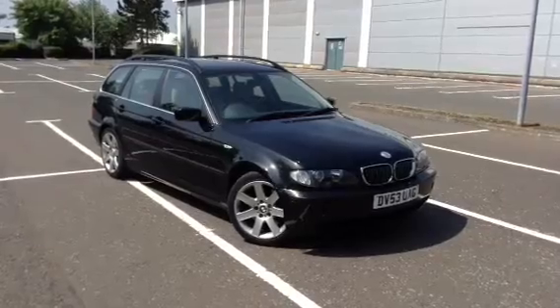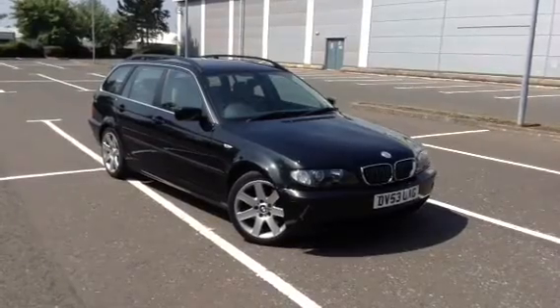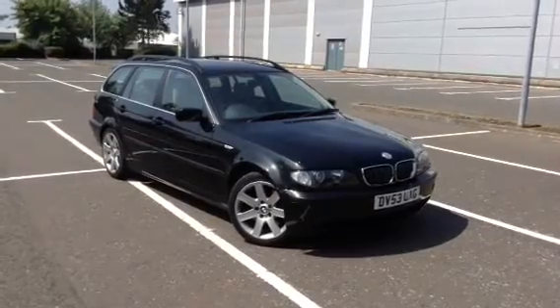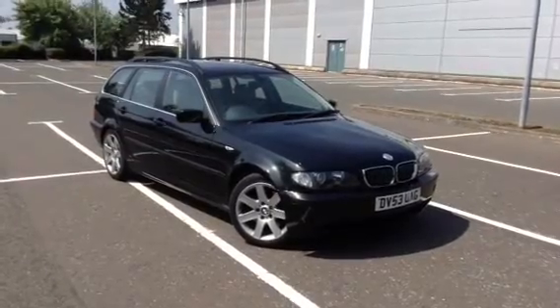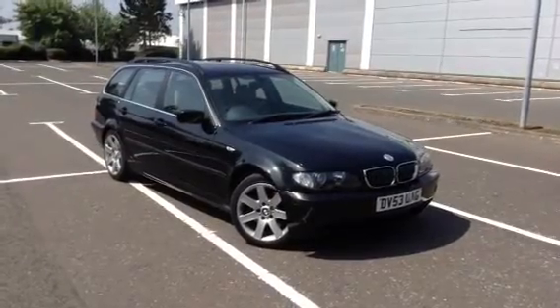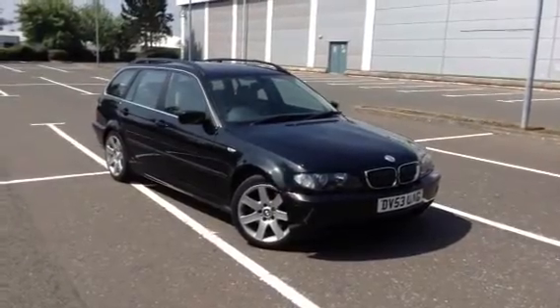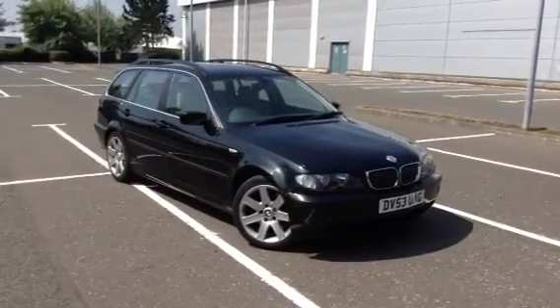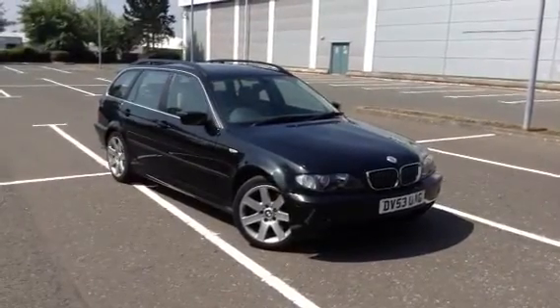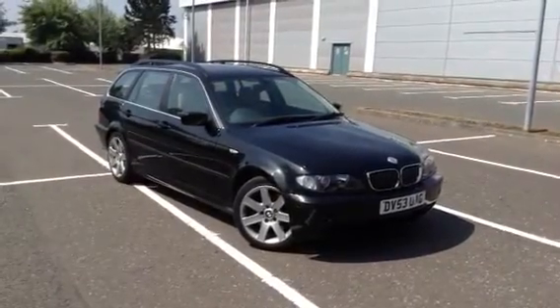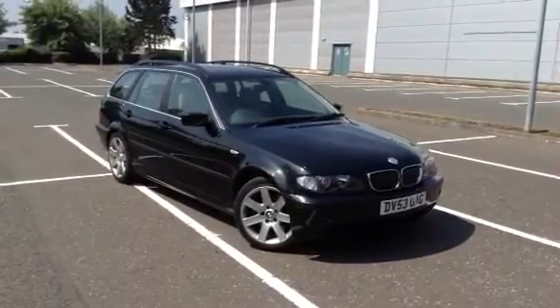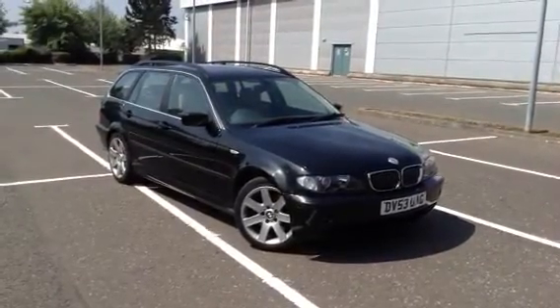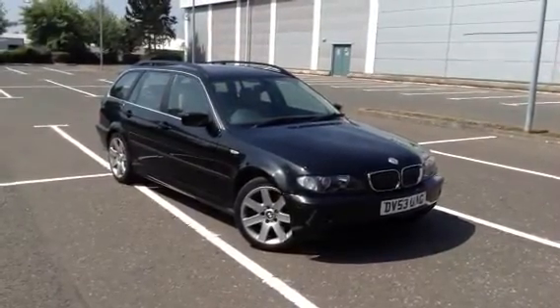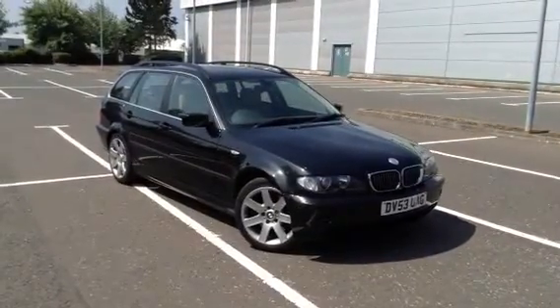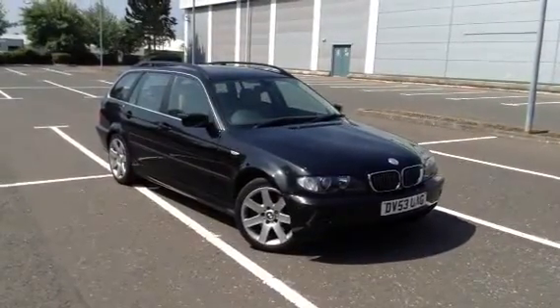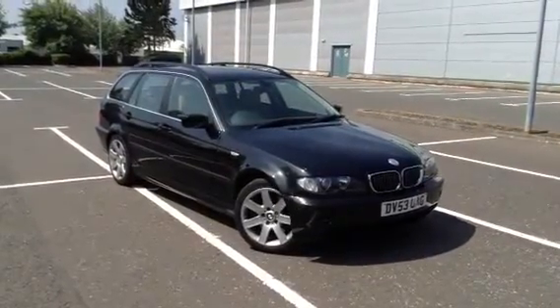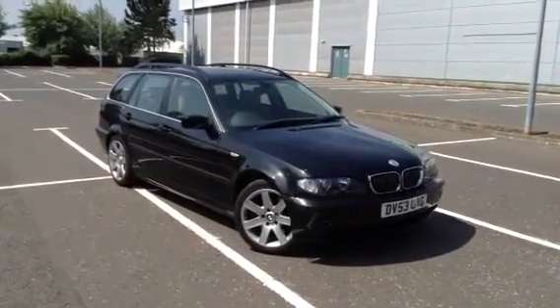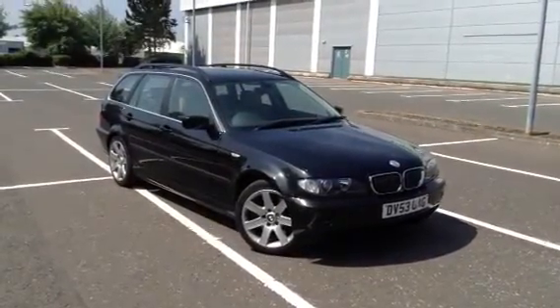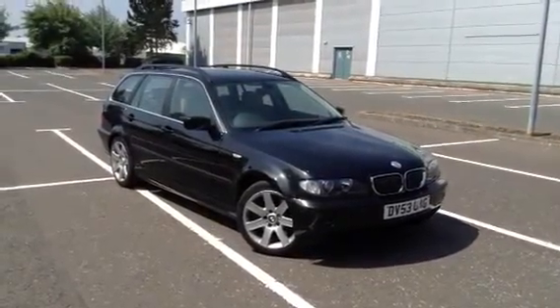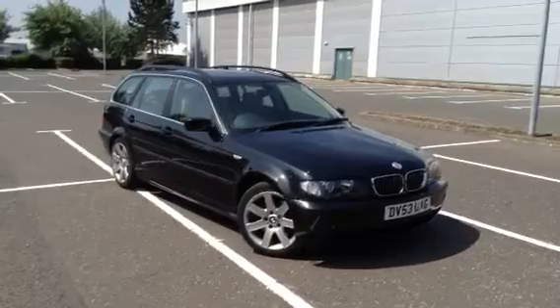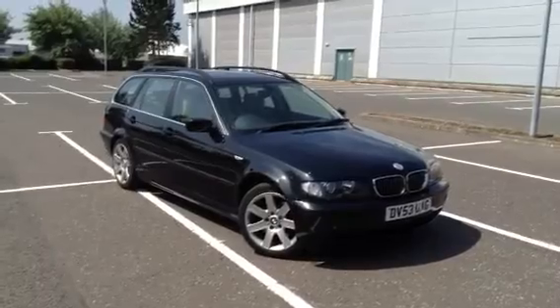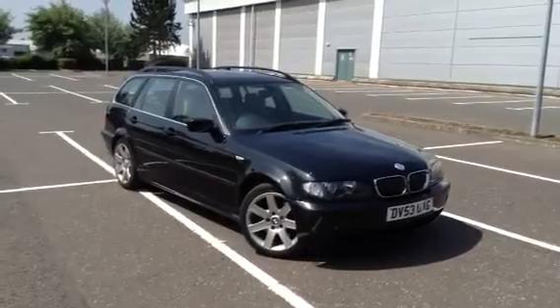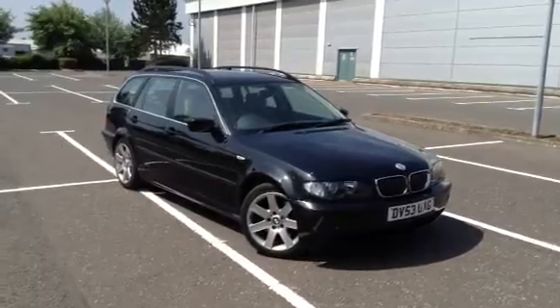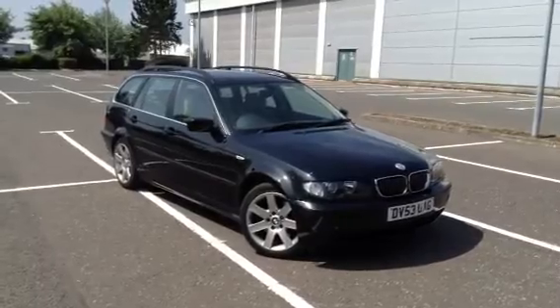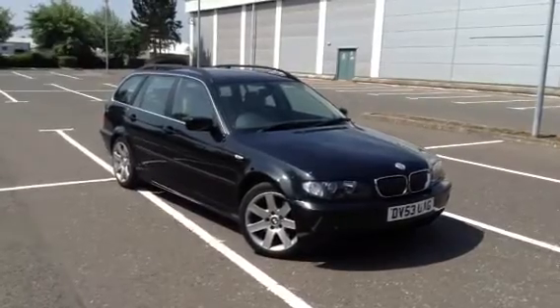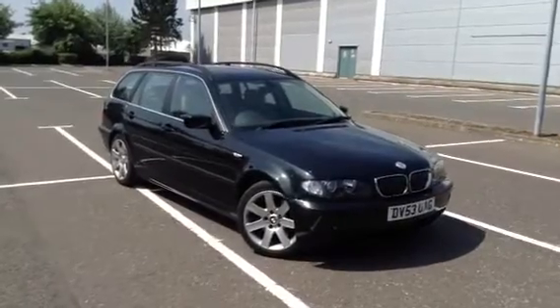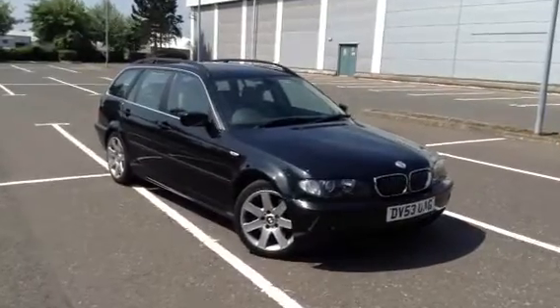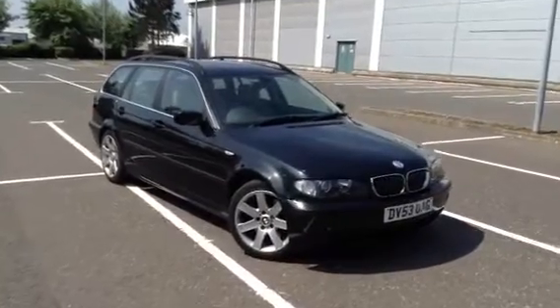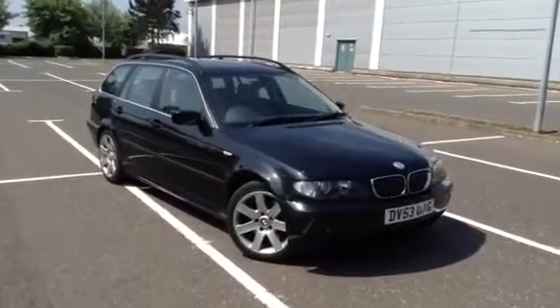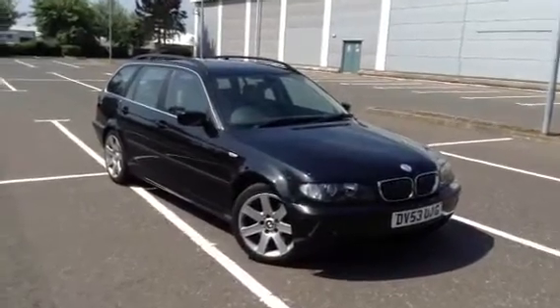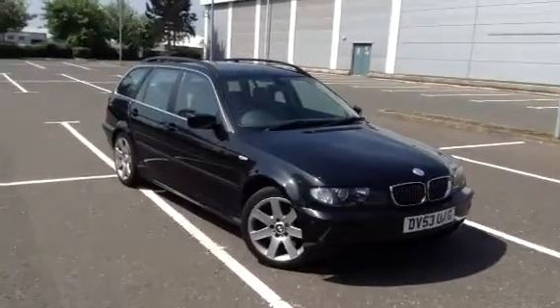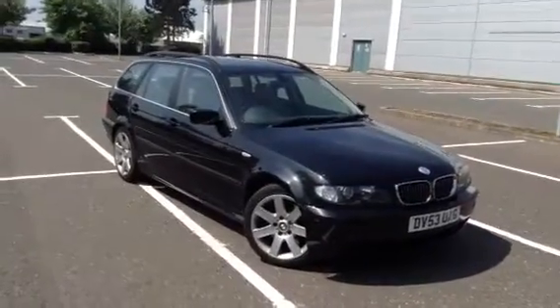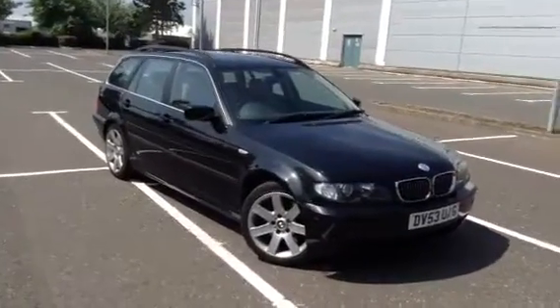Here we have a very nice looking 2003 BMW 330D Touring in black. It's an automatic as well.